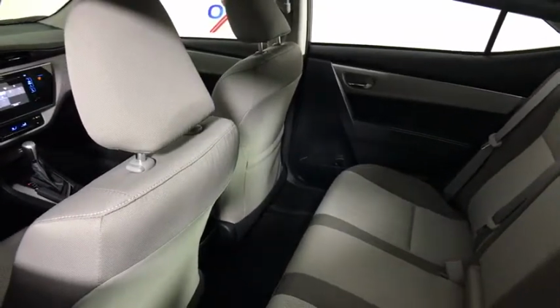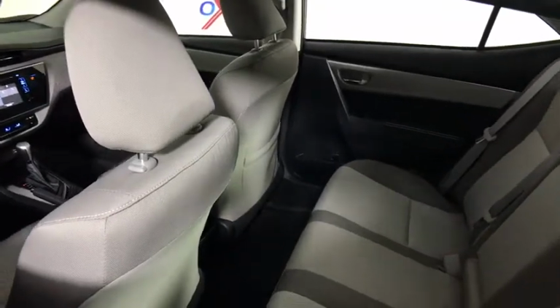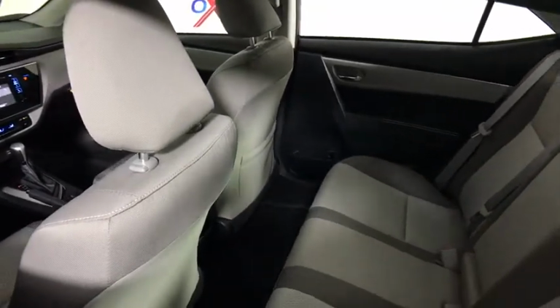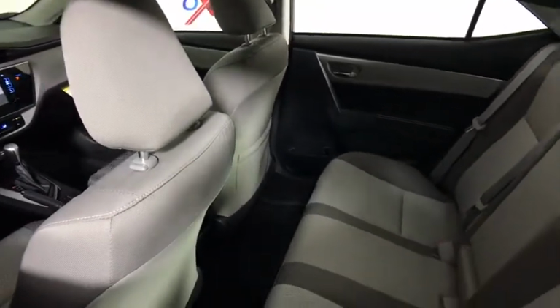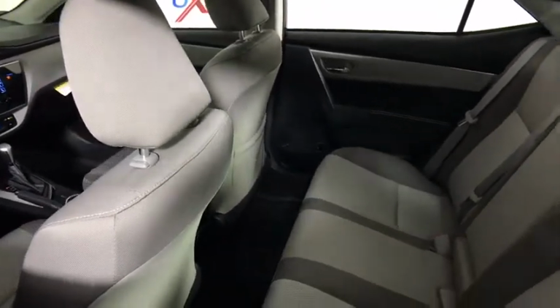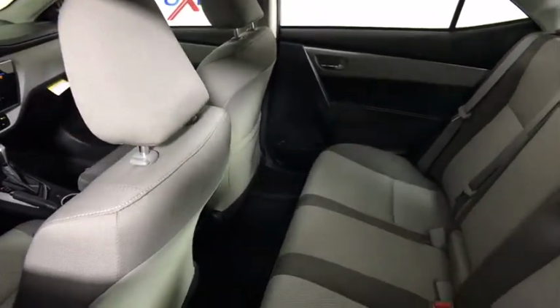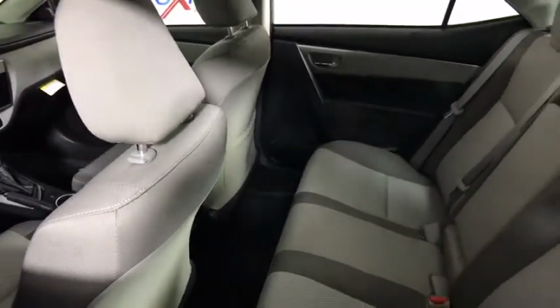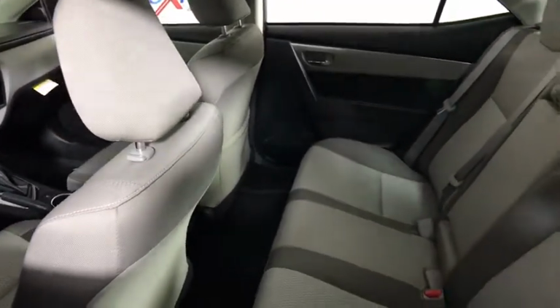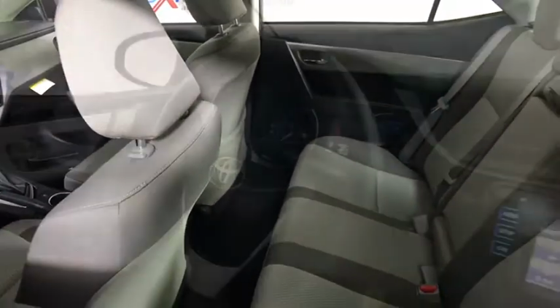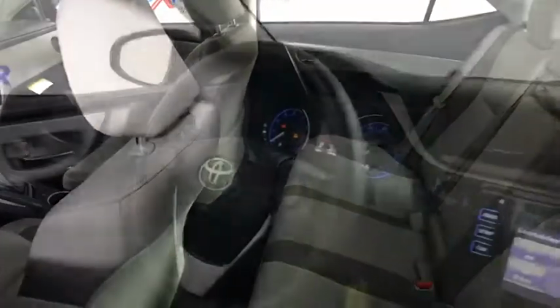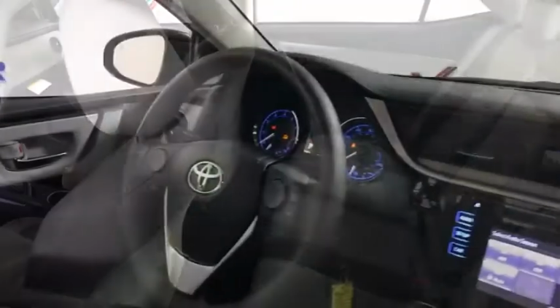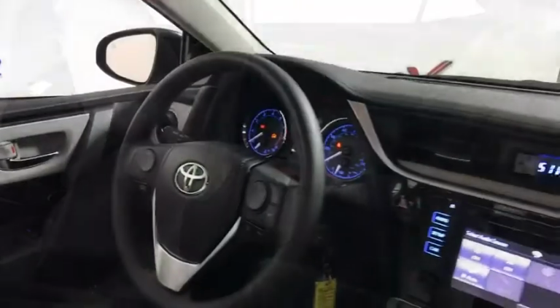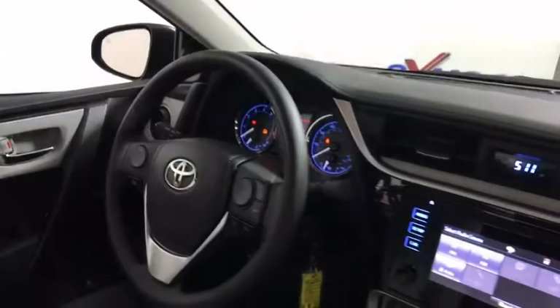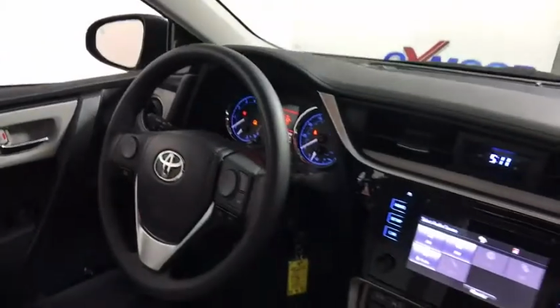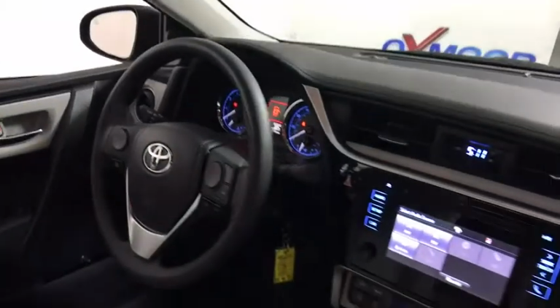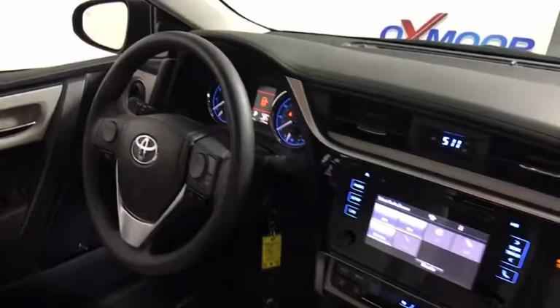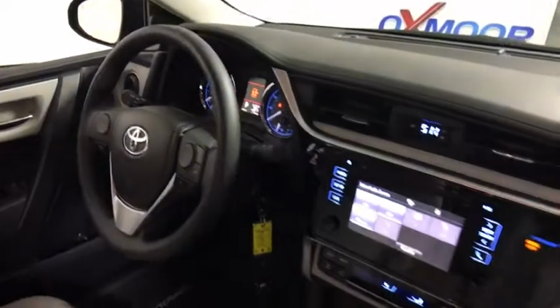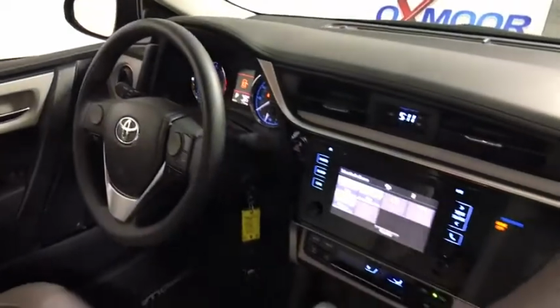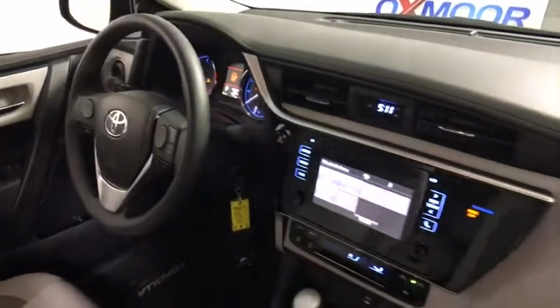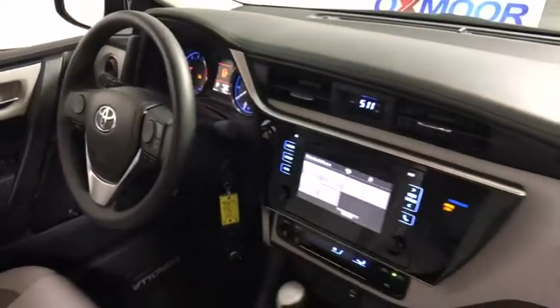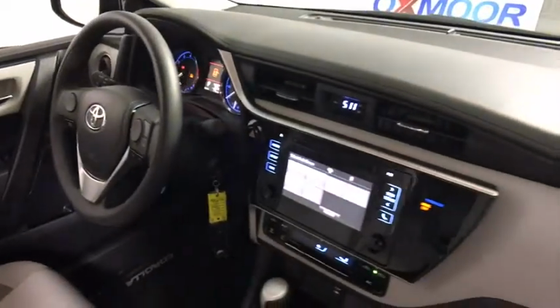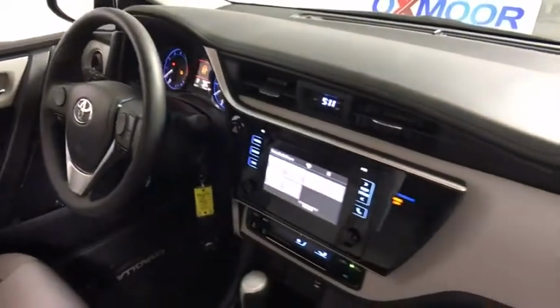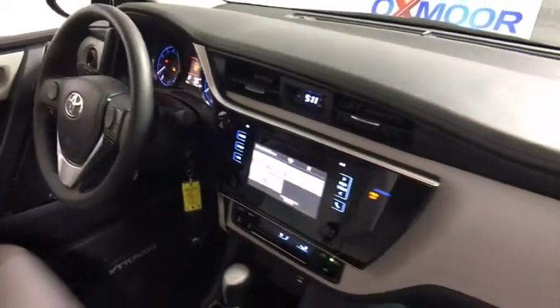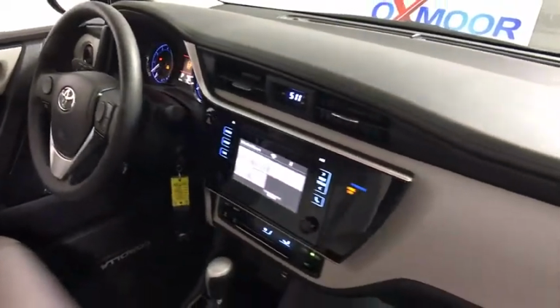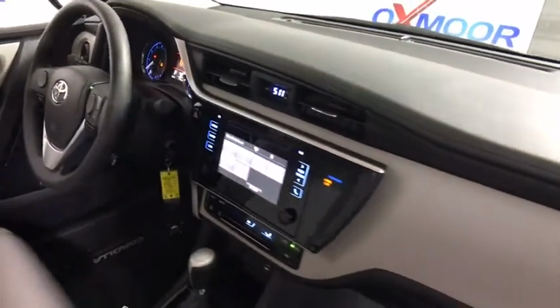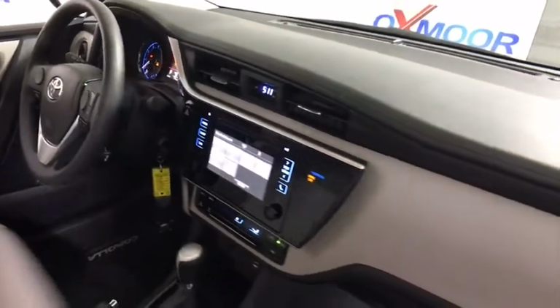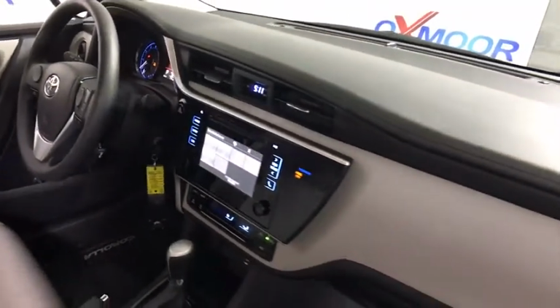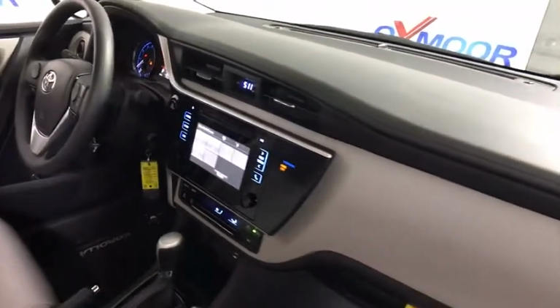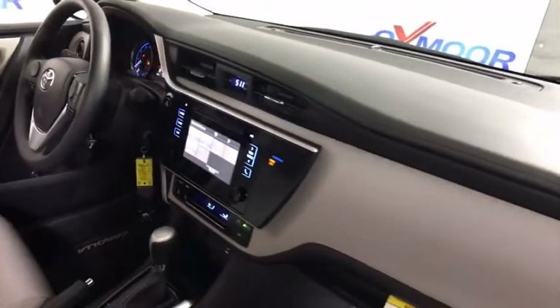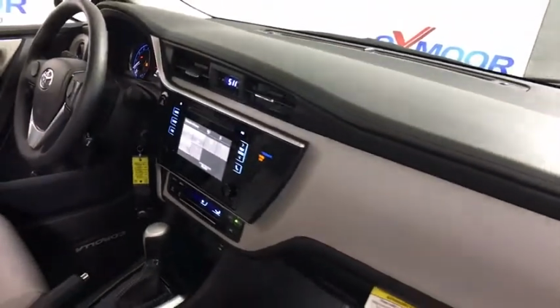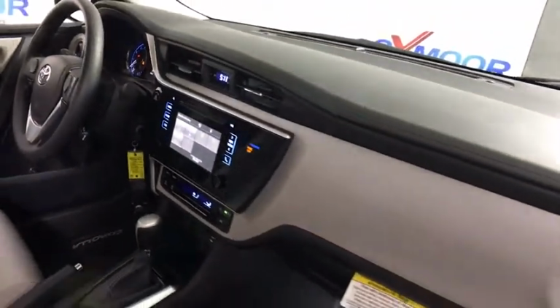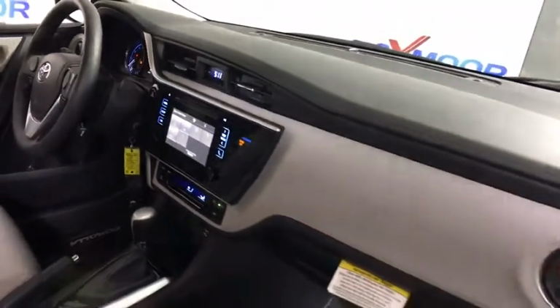Tachometer, front bucket seats, tilt steering wheel, front reading lamps, driver vanity mirror, passenger vanity mirror, speed control.